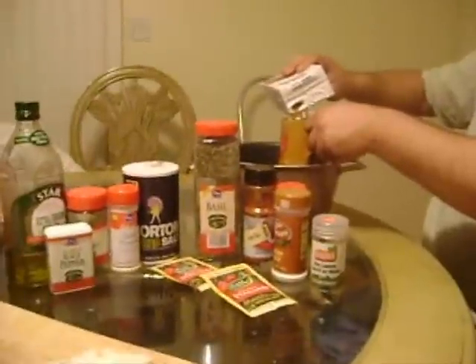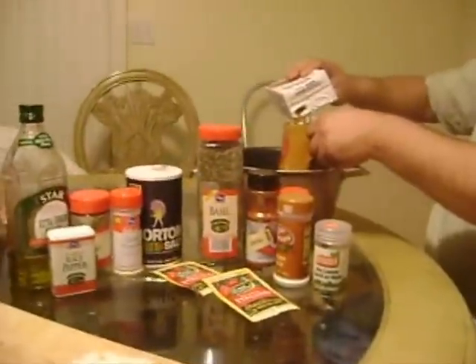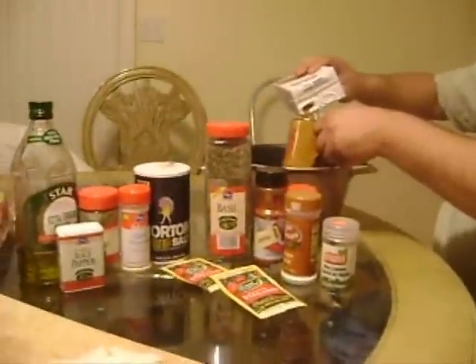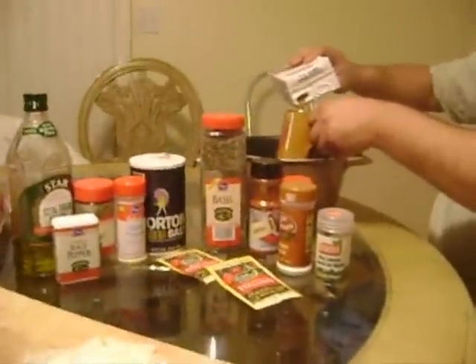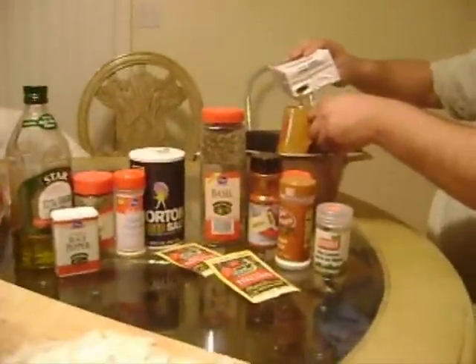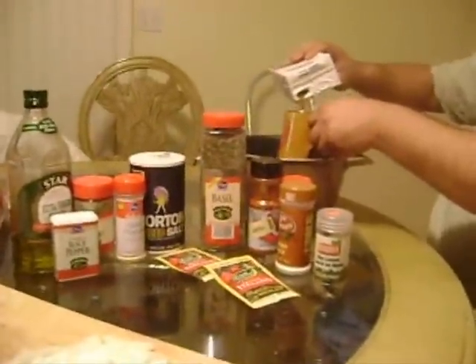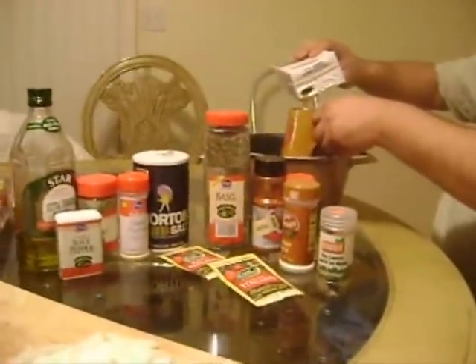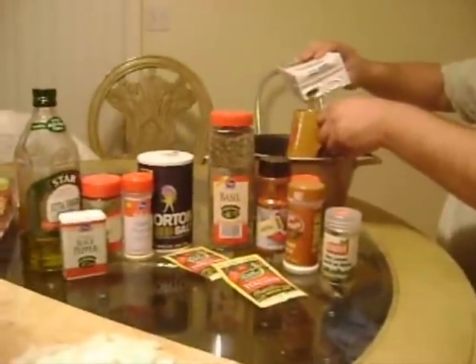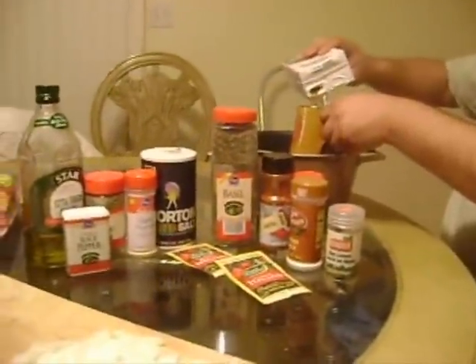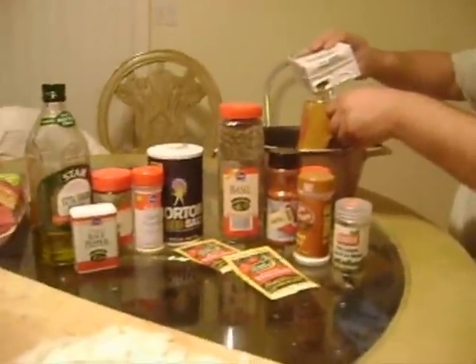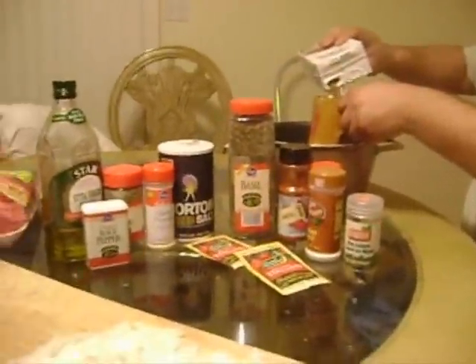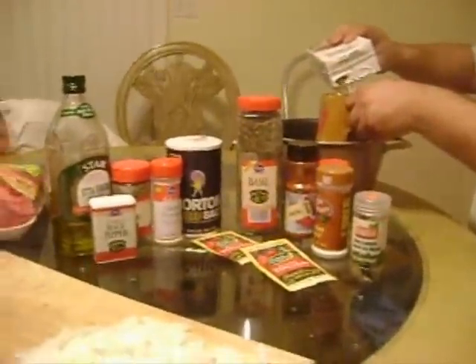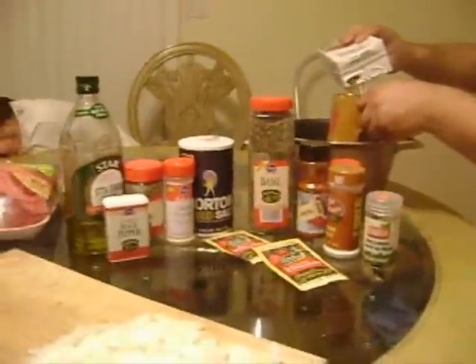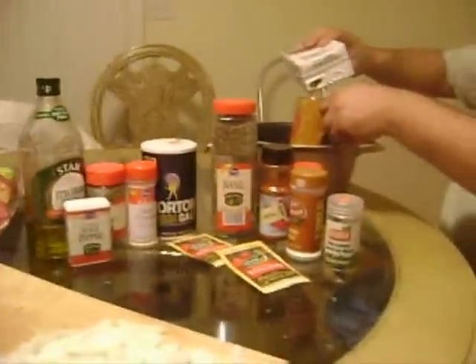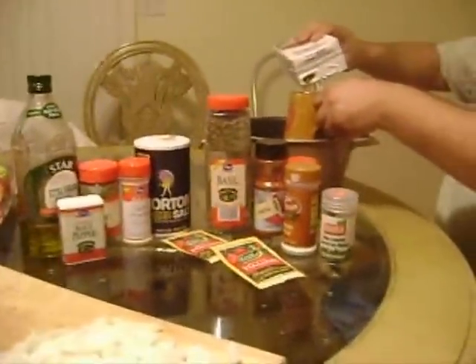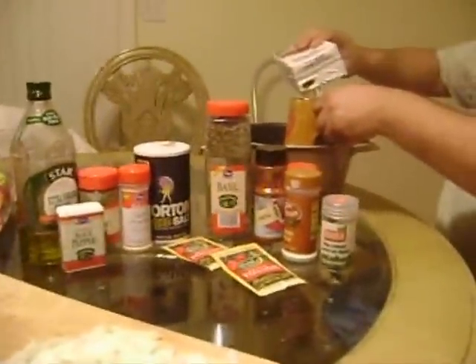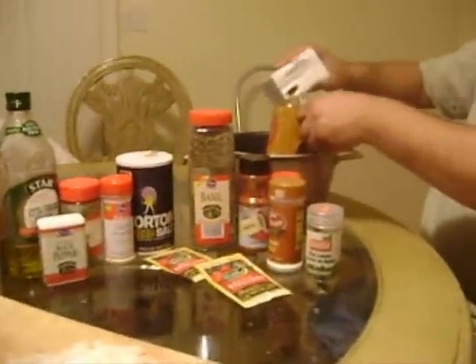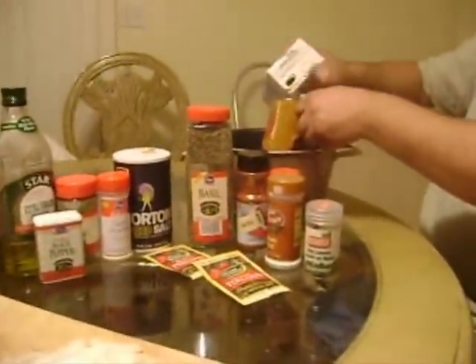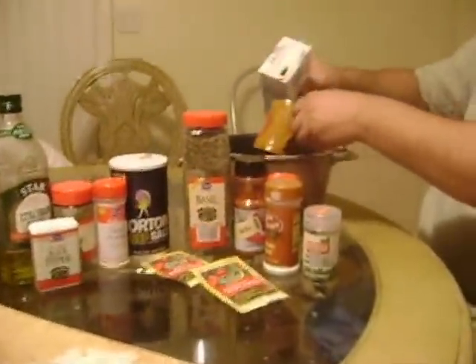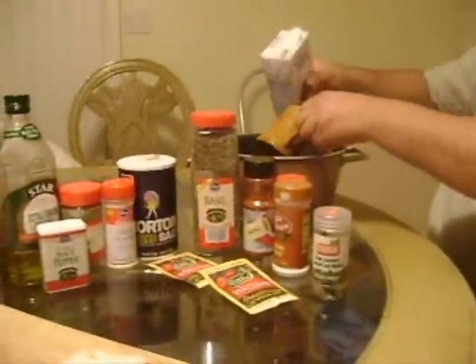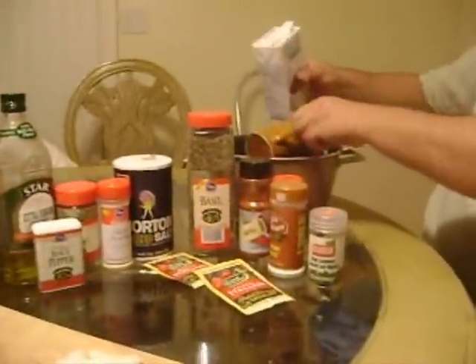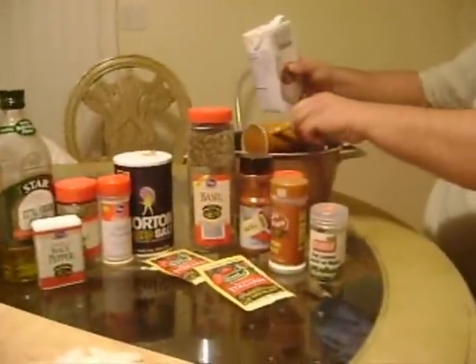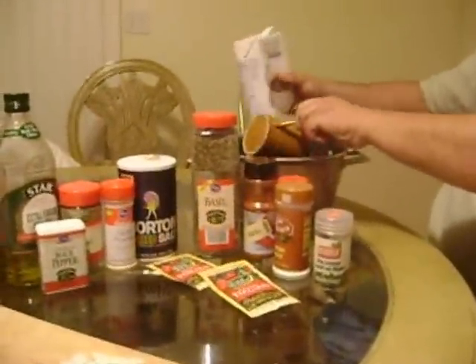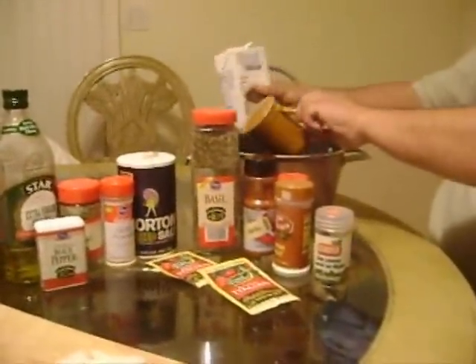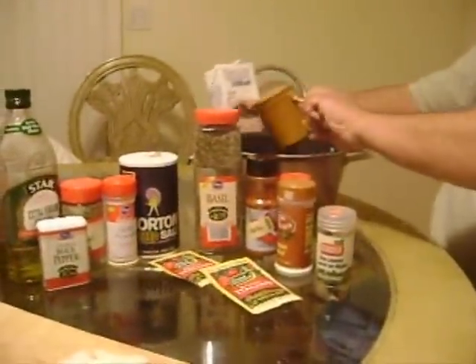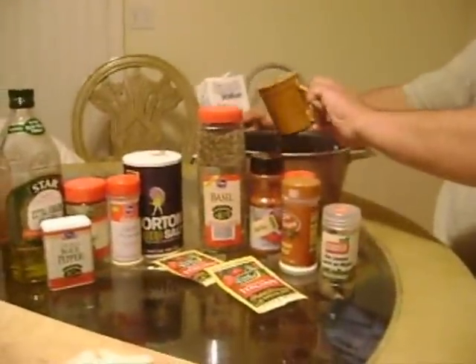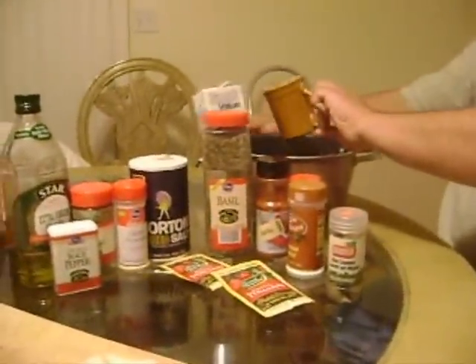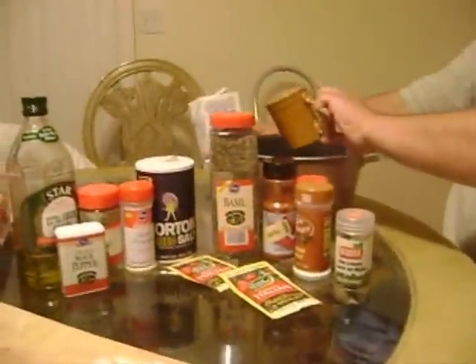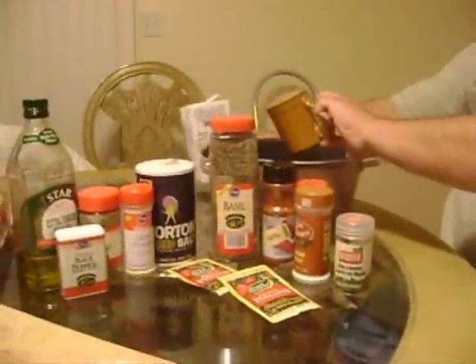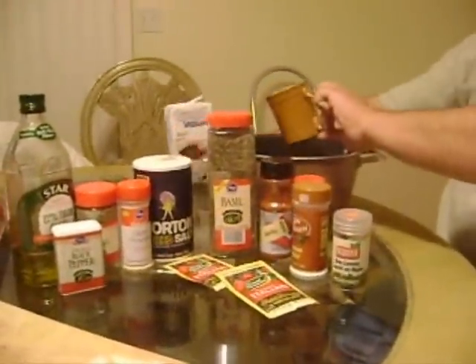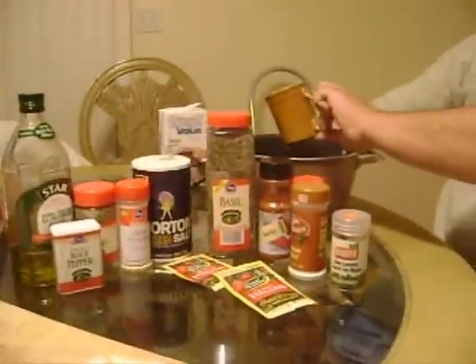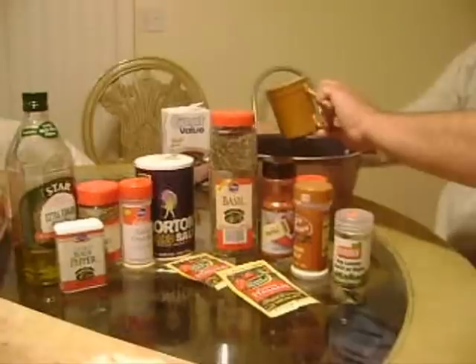Alright, we're going to start out. We're going to put three cups of beef broth in a pot.